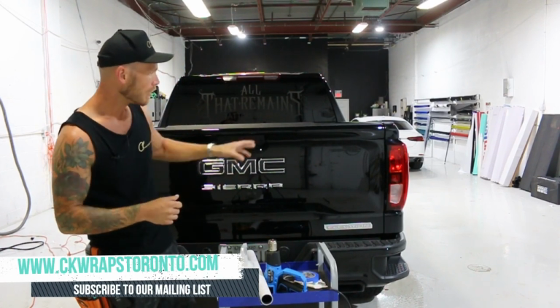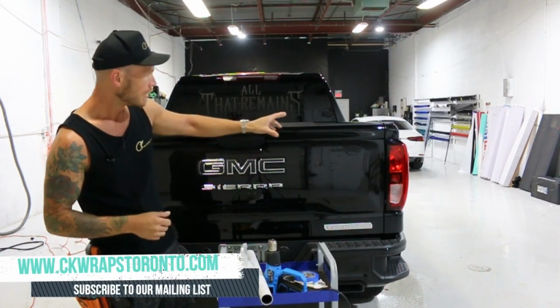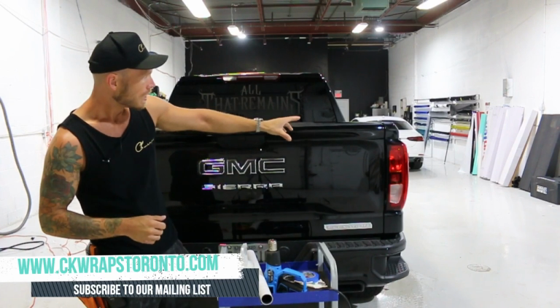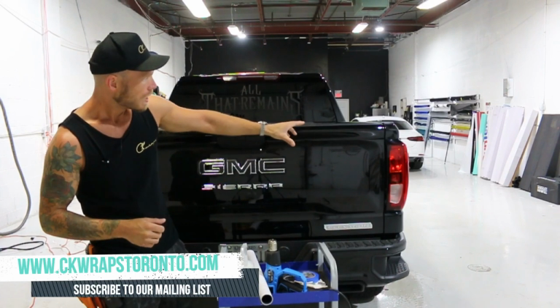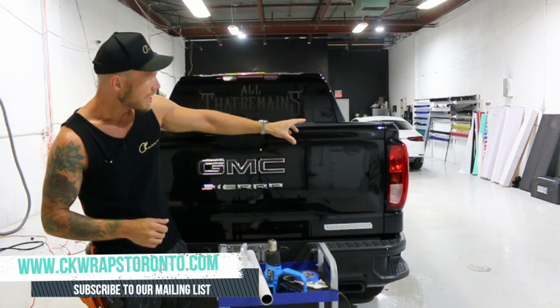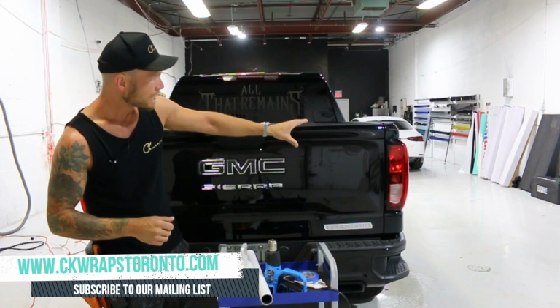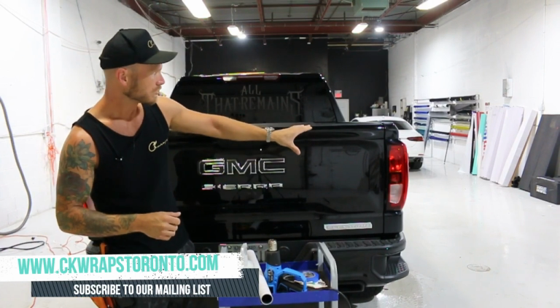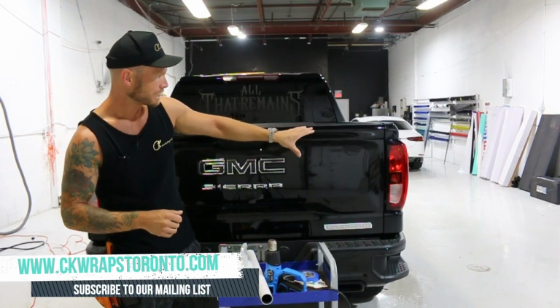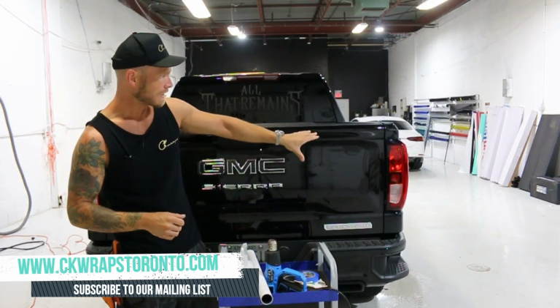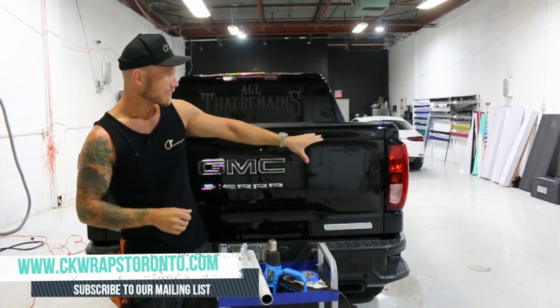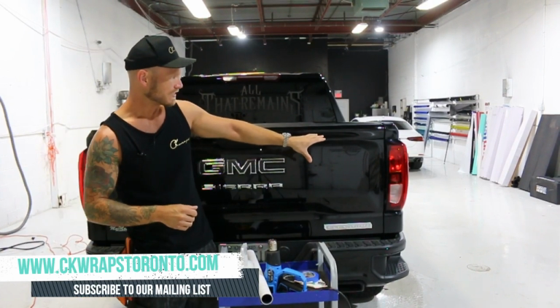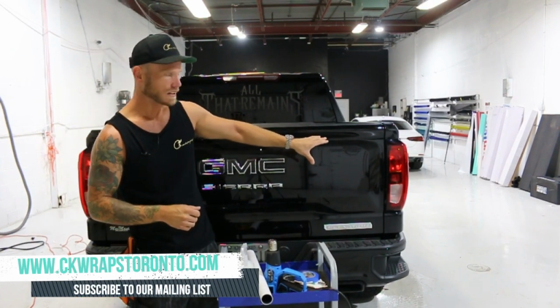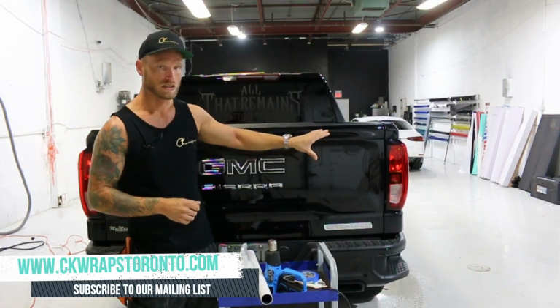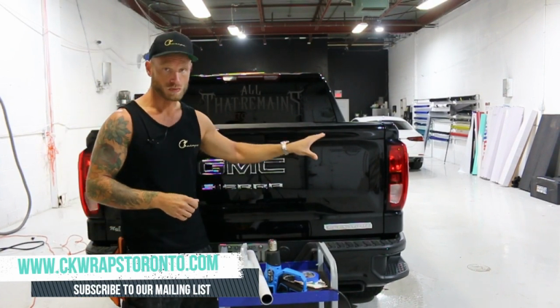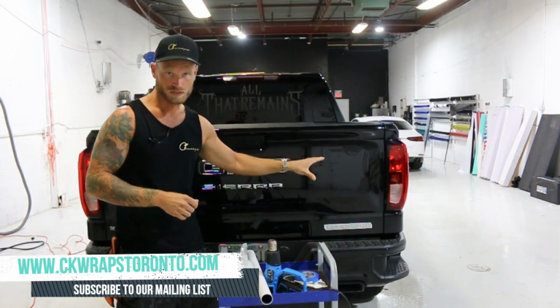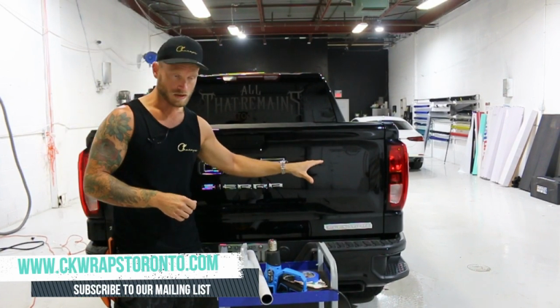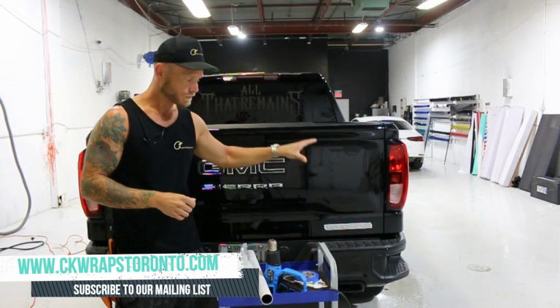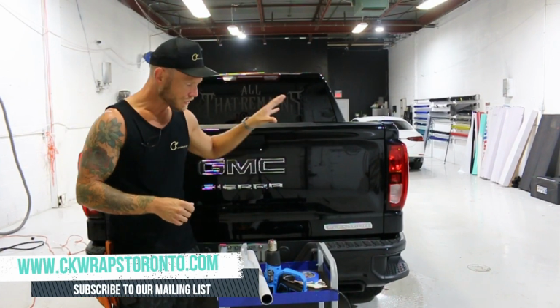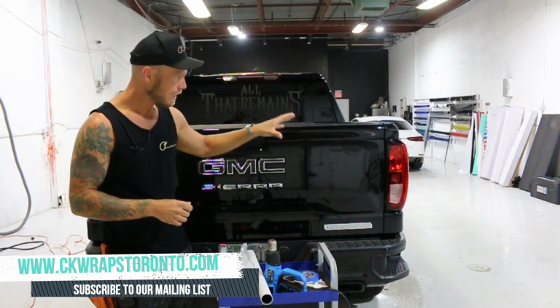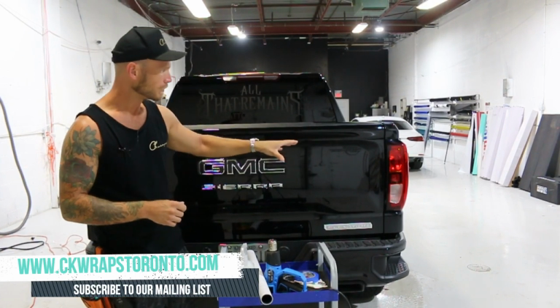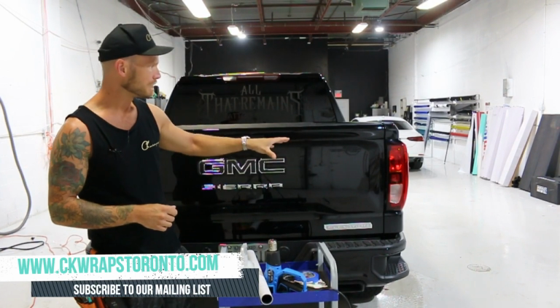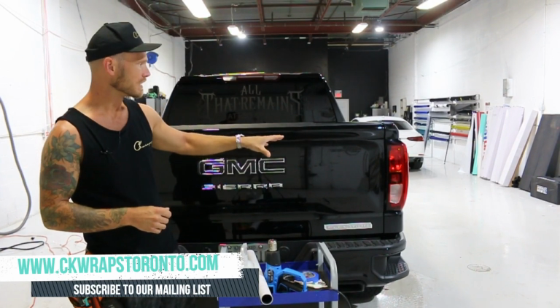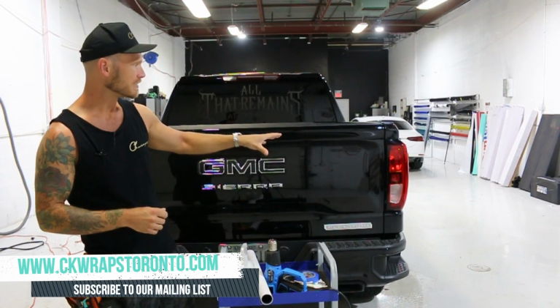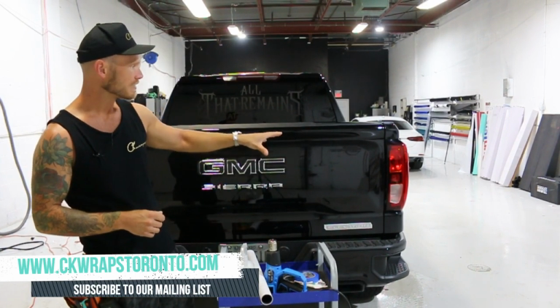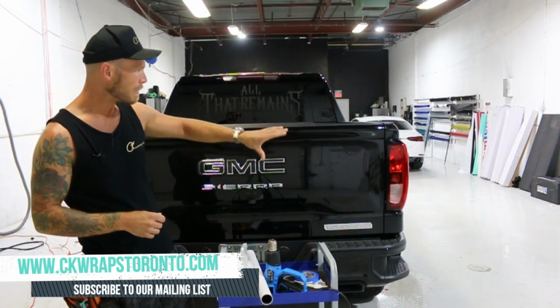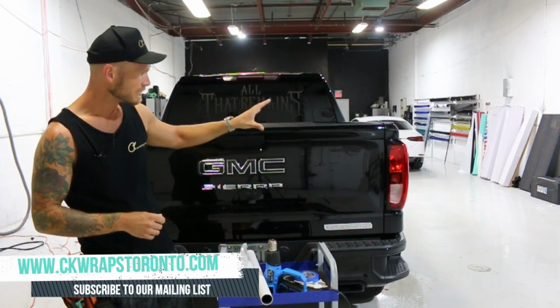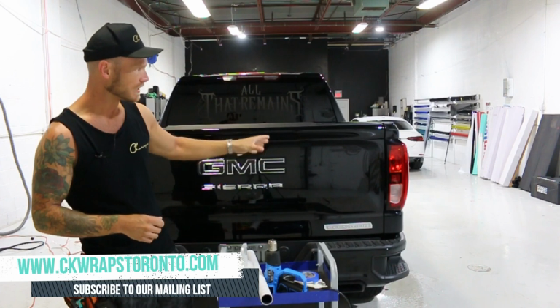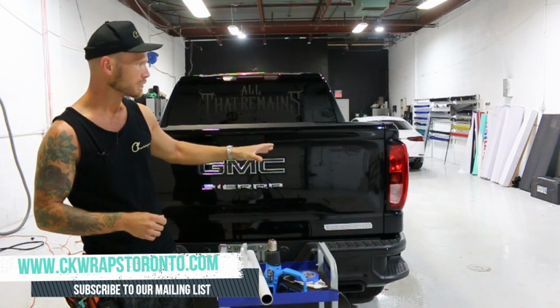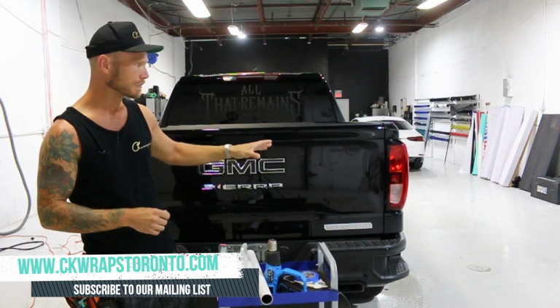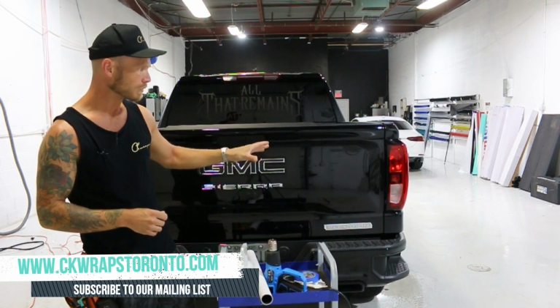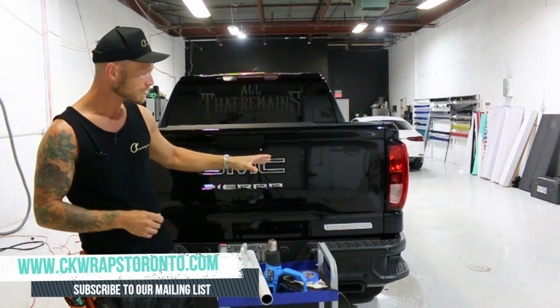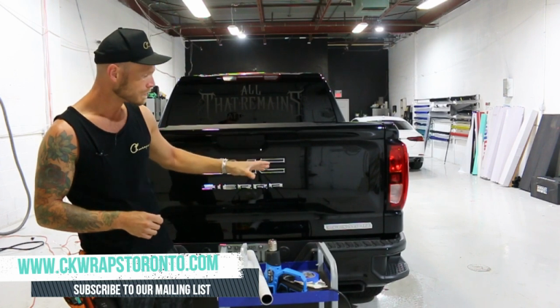Now if we just look flat on at these tail lights, they look pretty flat. There are a couple of different things about these tail lights which I'm going to run through.